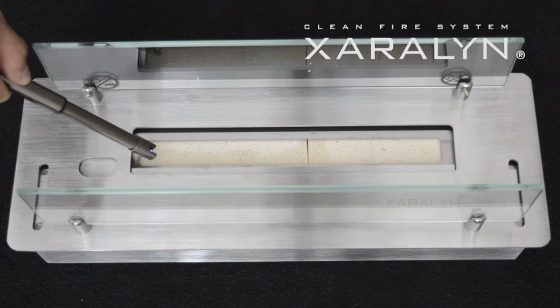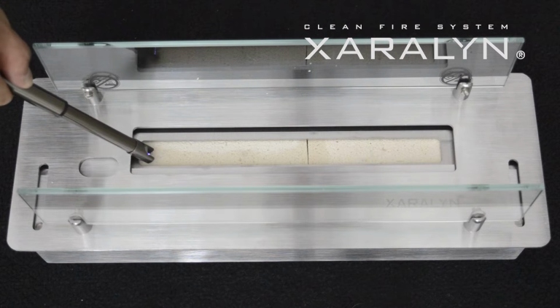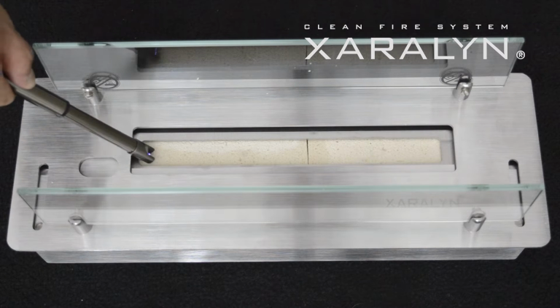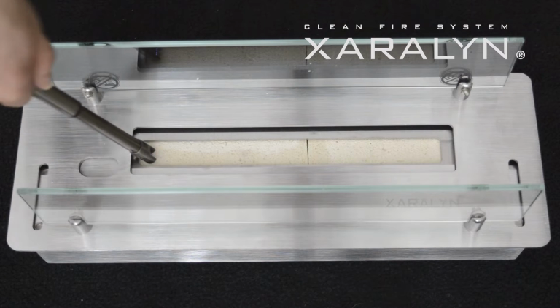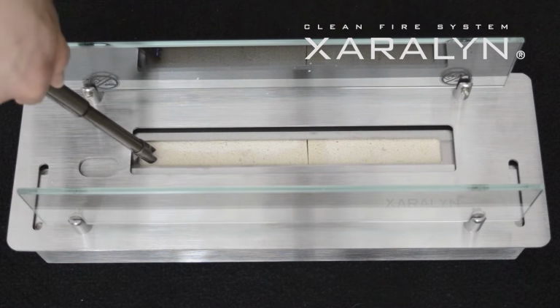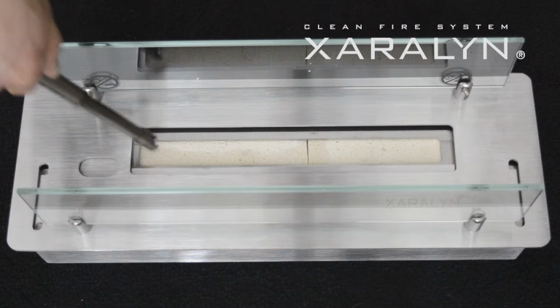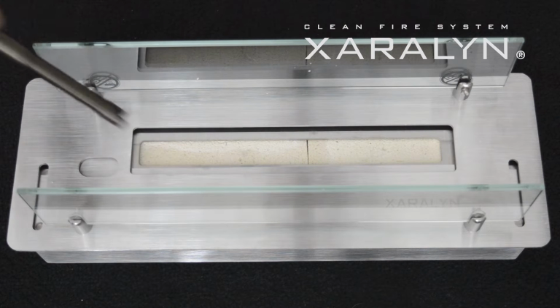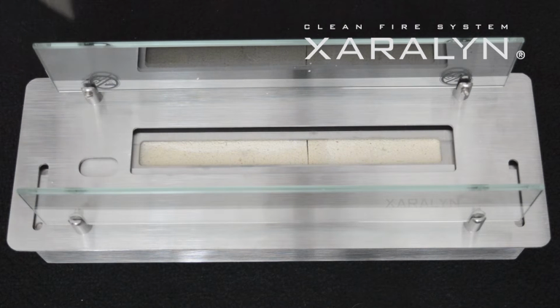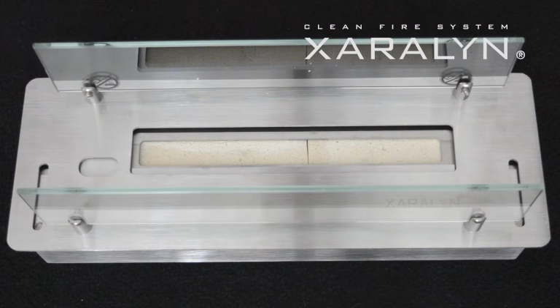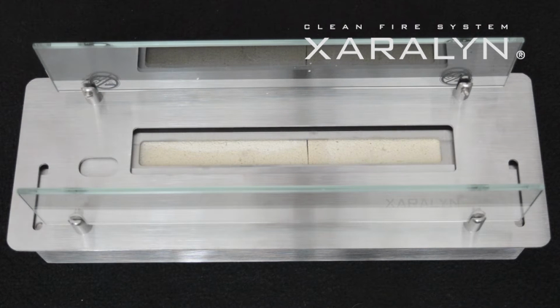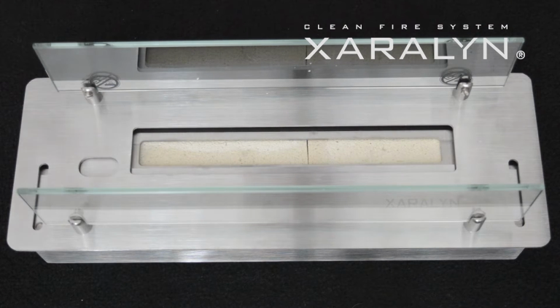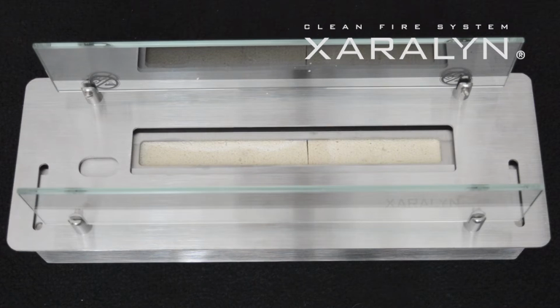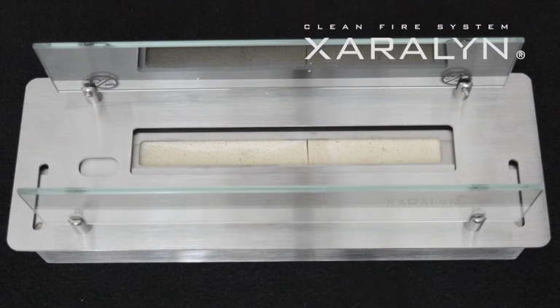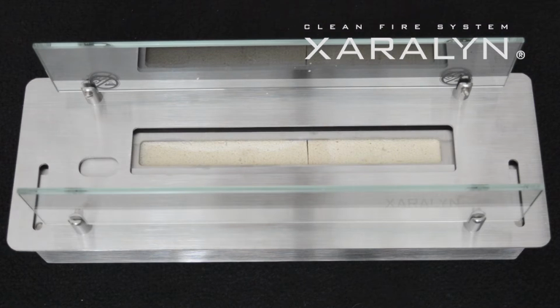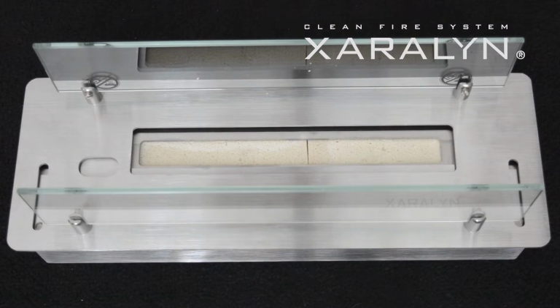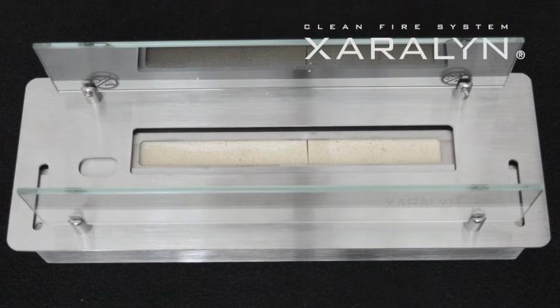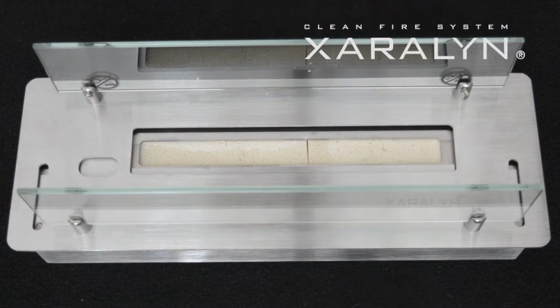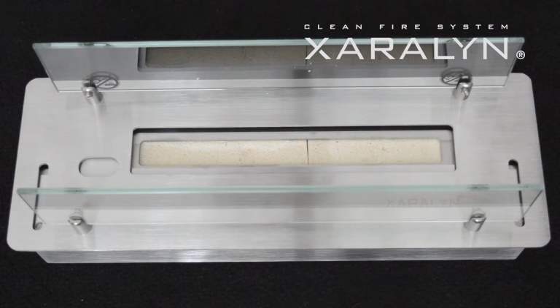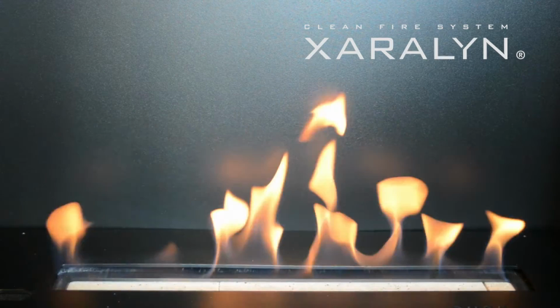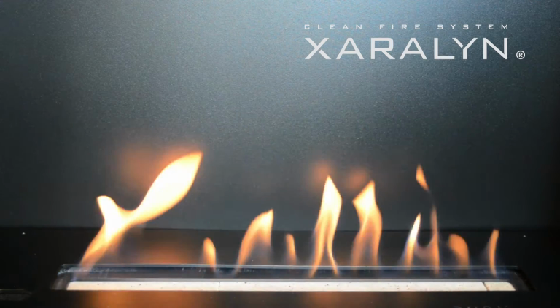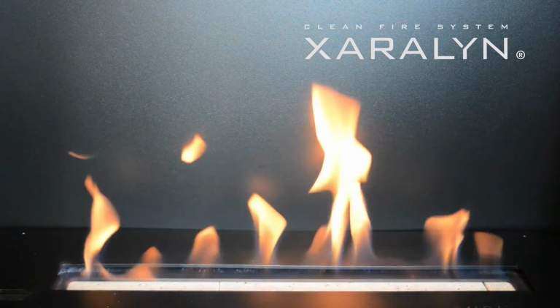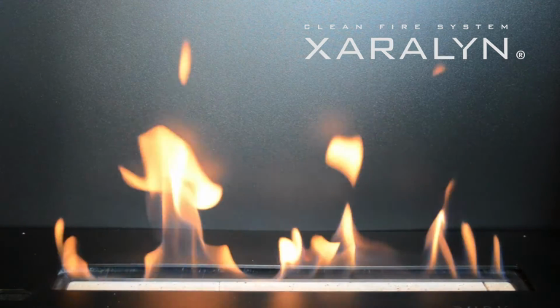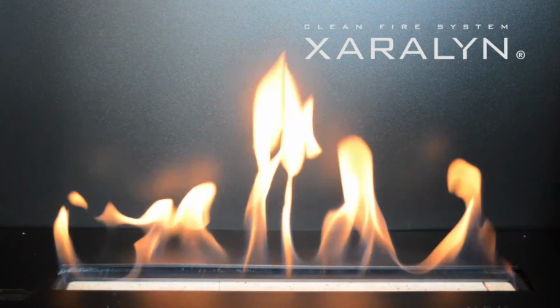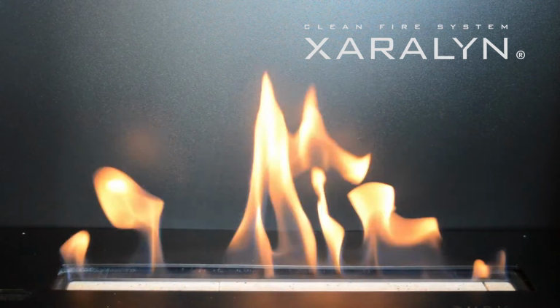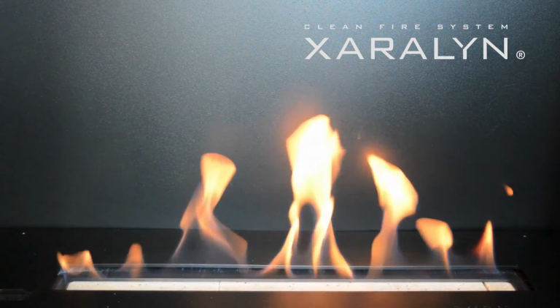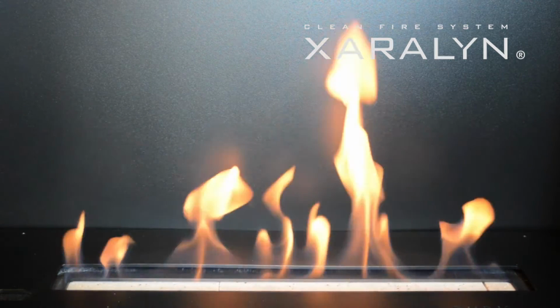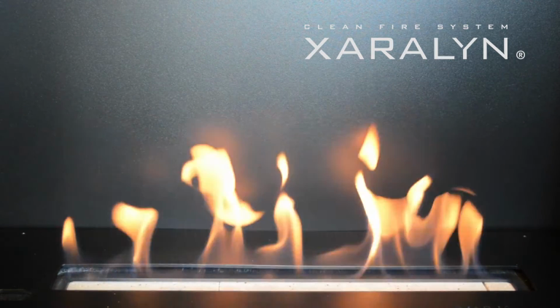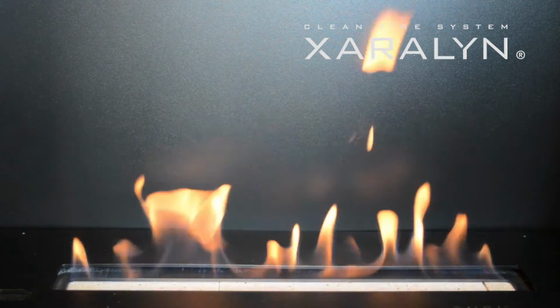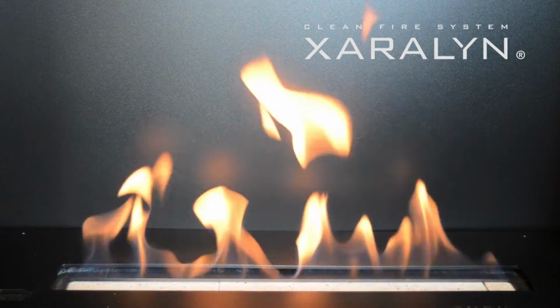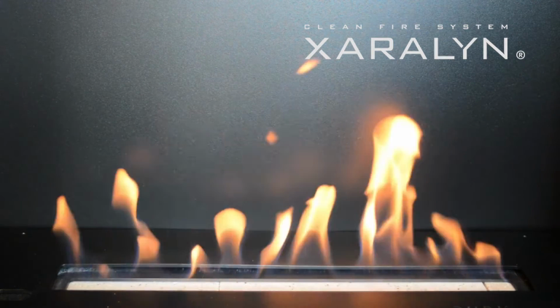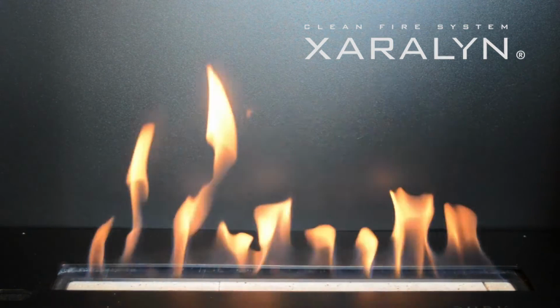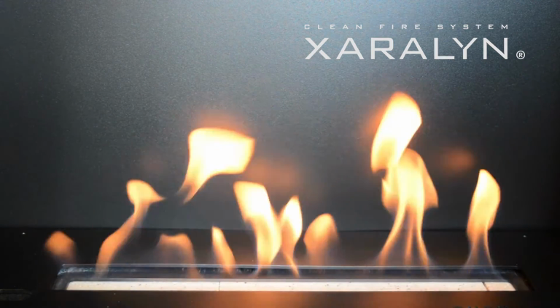This causes the burner to not burn pure bioethanol but the harmless gas it releases. This makes the fire burn more gradually. The result is a safer and cleaner burner, which is easy to ignite and gives a beautiful, consistent fire.